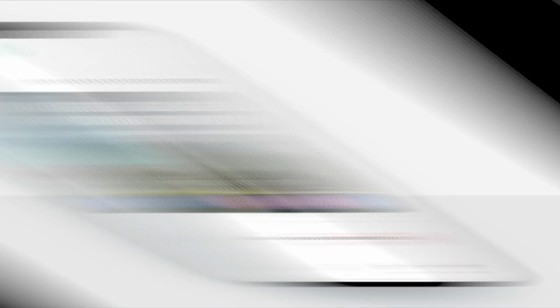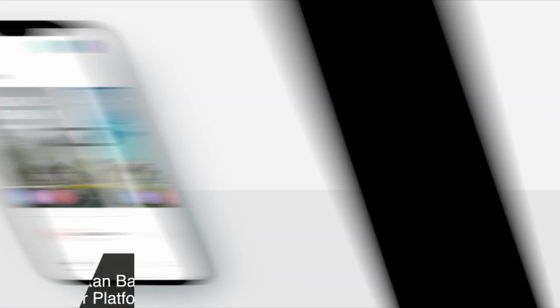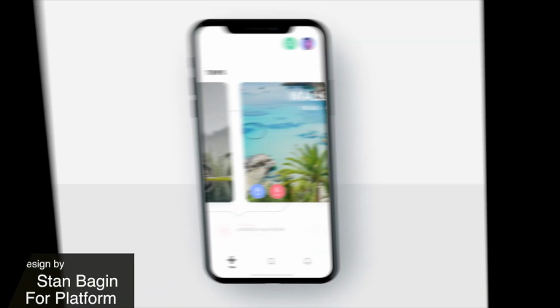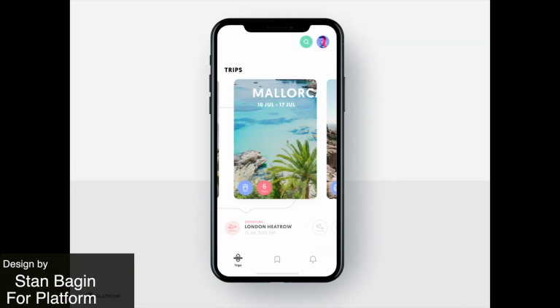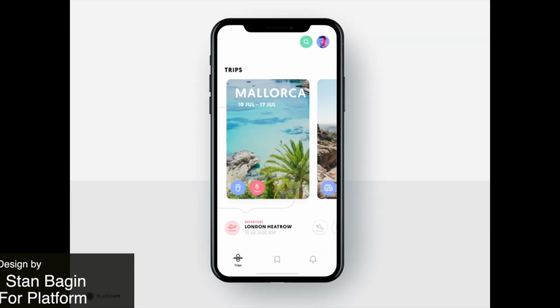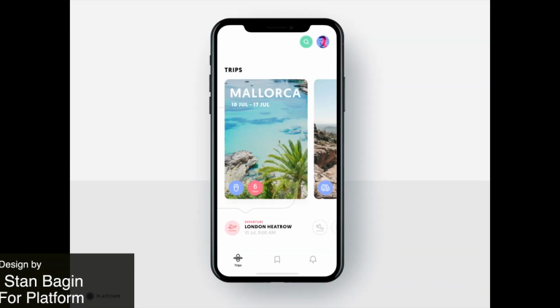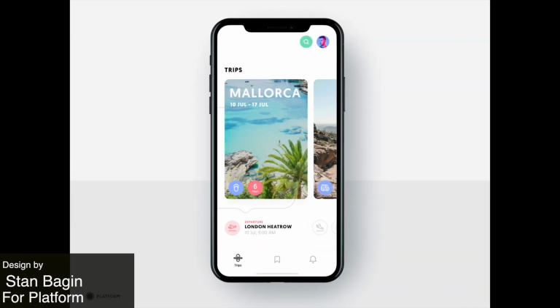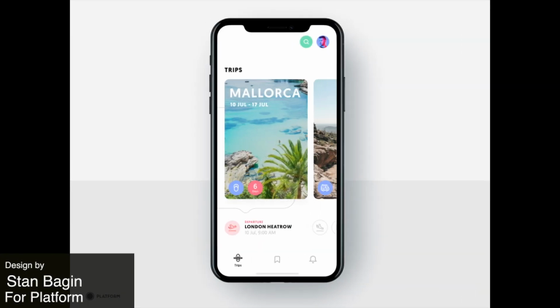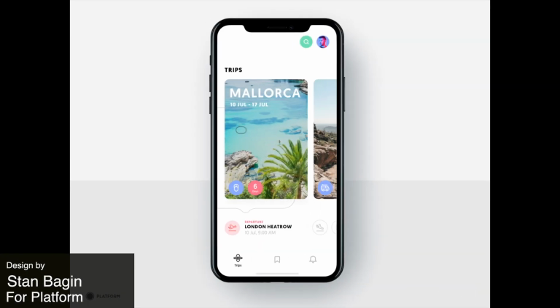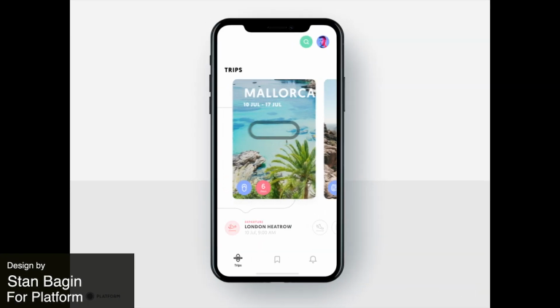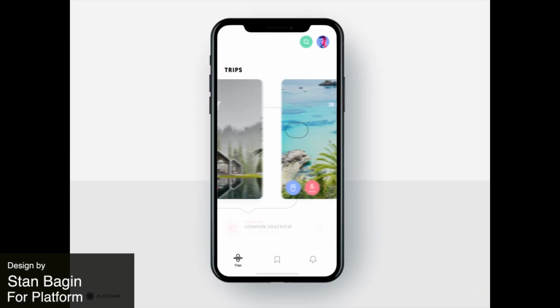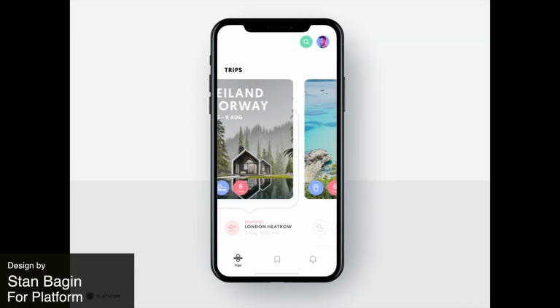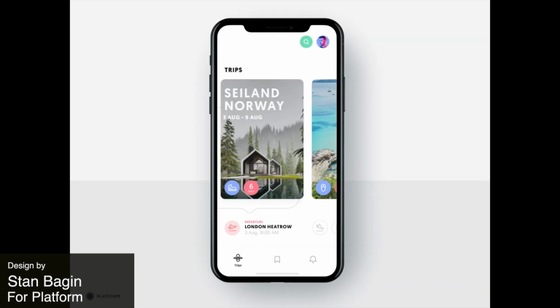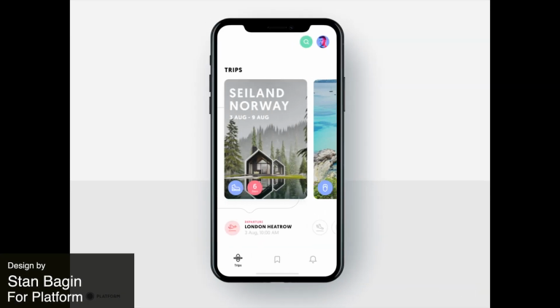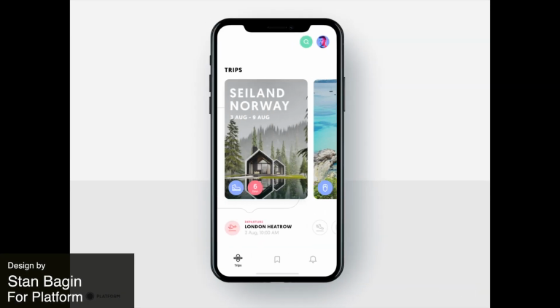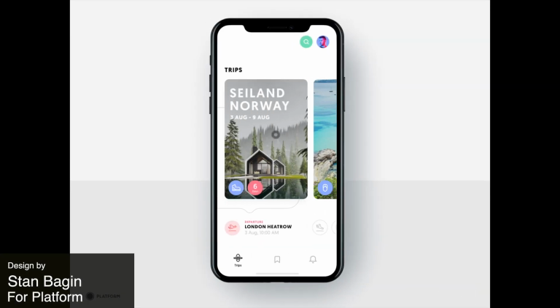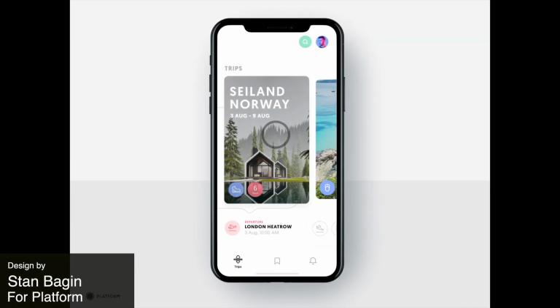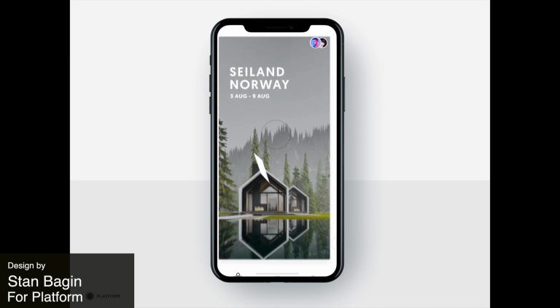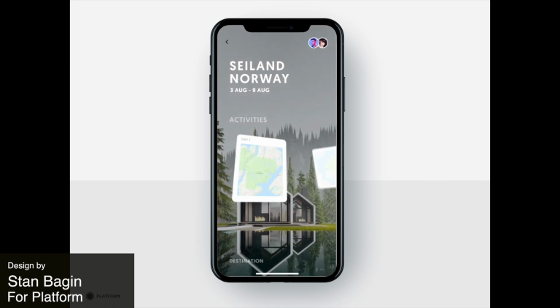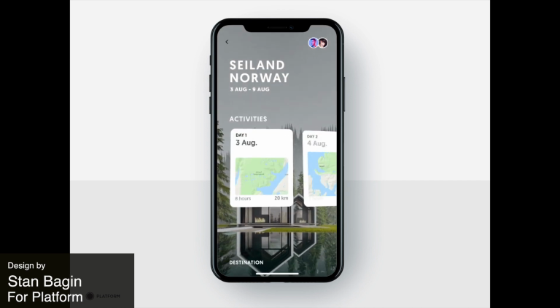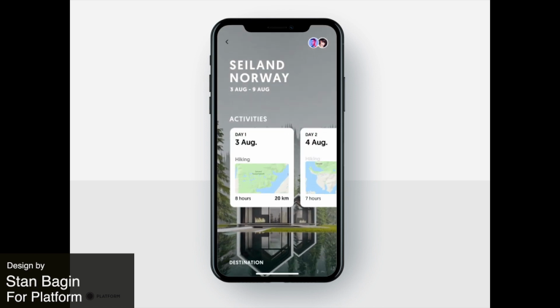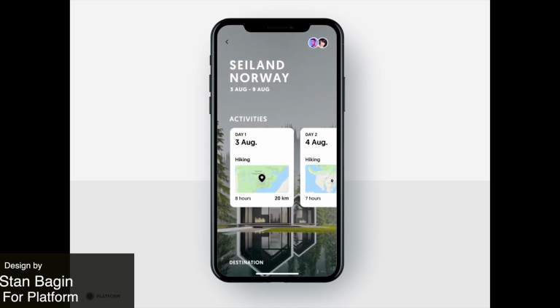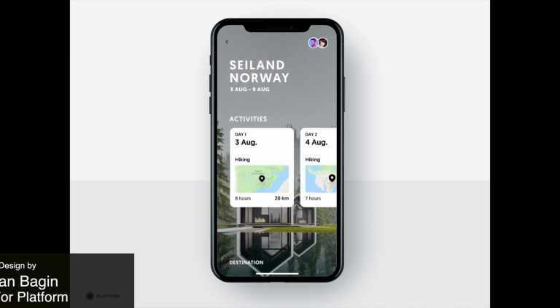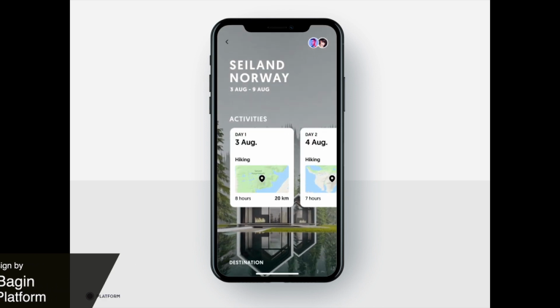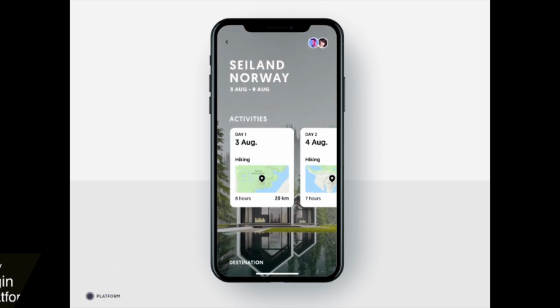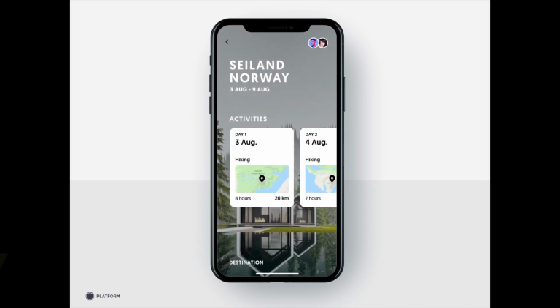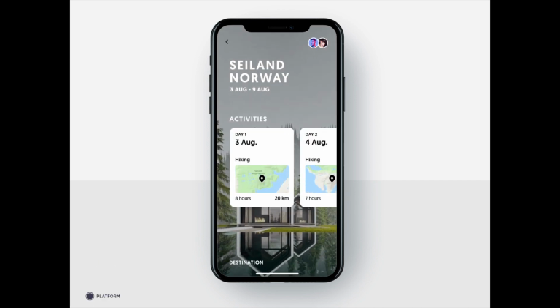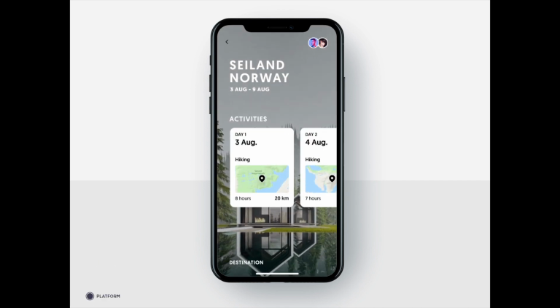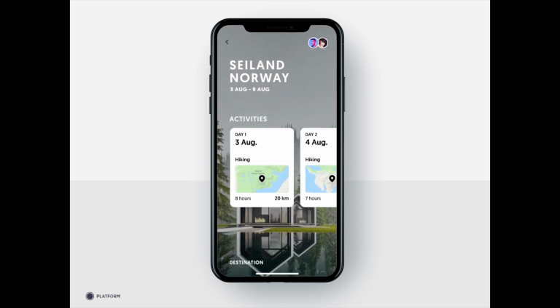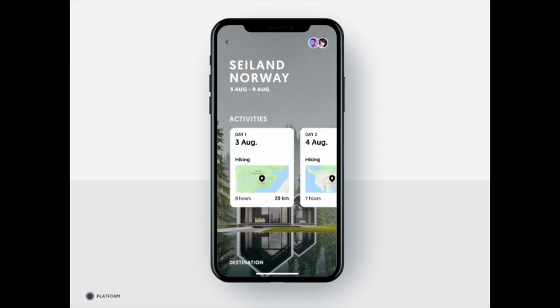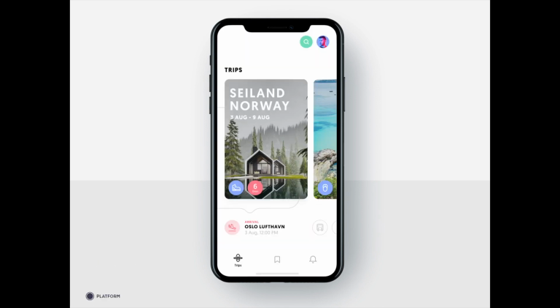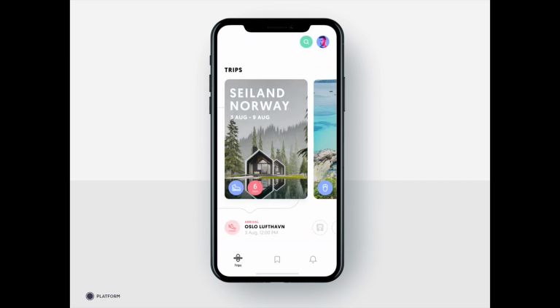Next up is a travel app. This is a mobile experience that features 3D transitions.